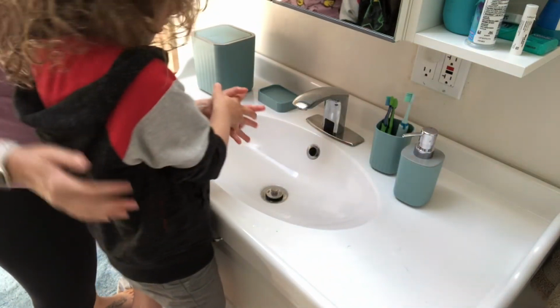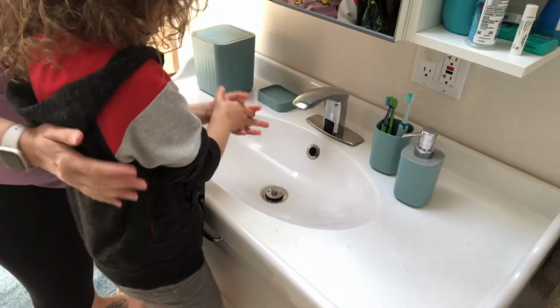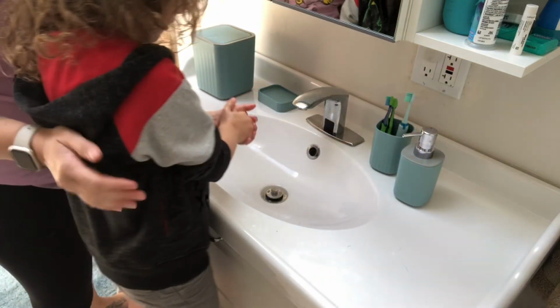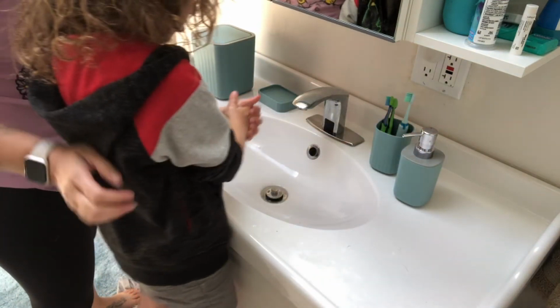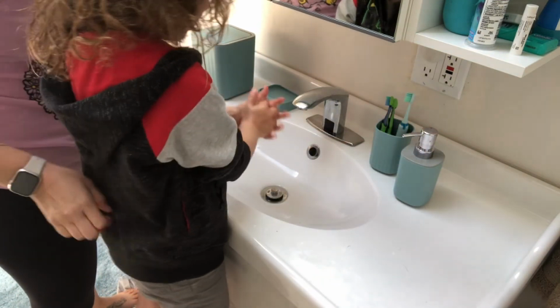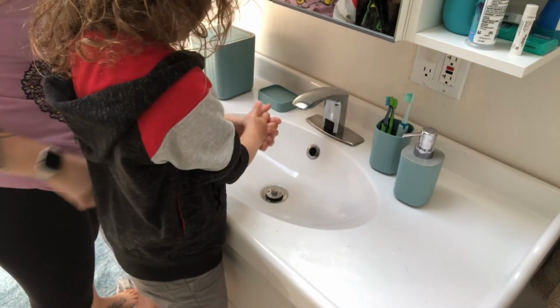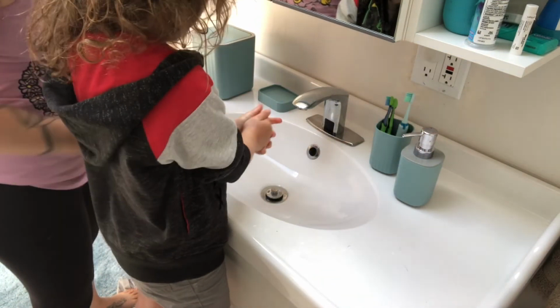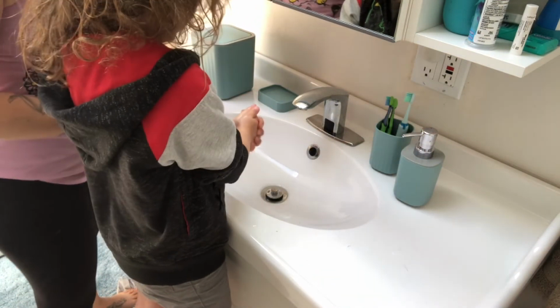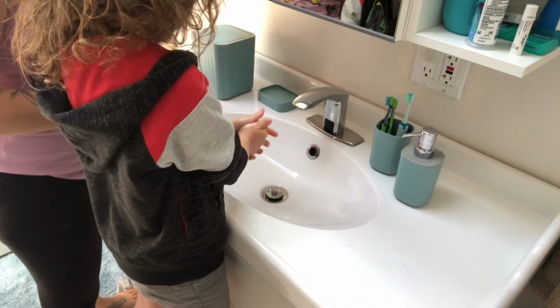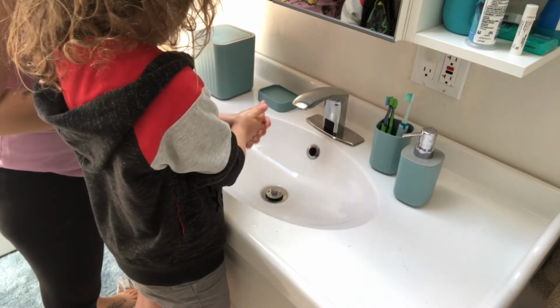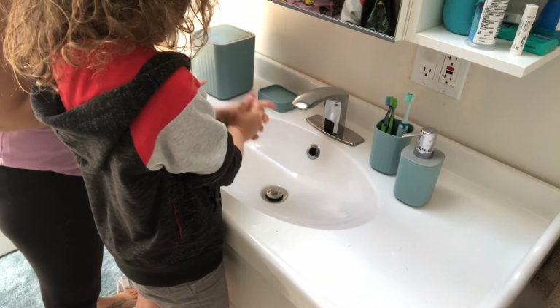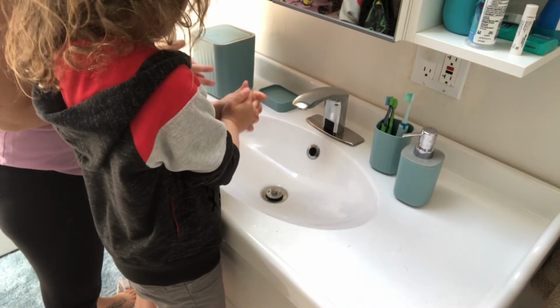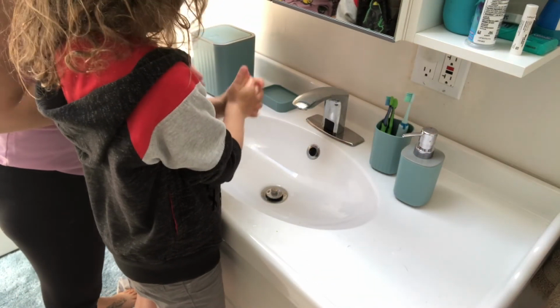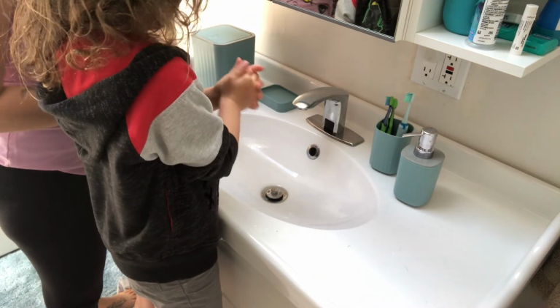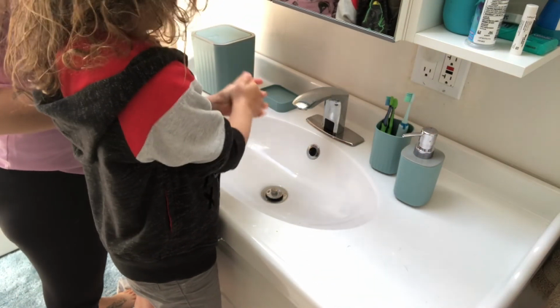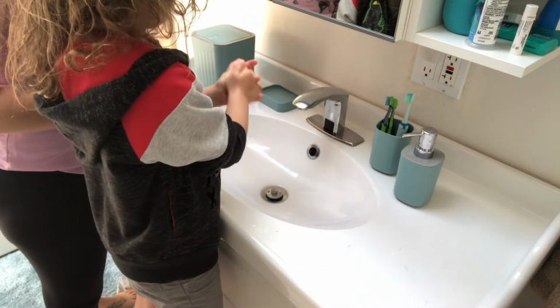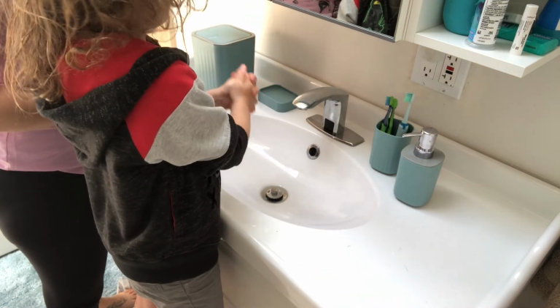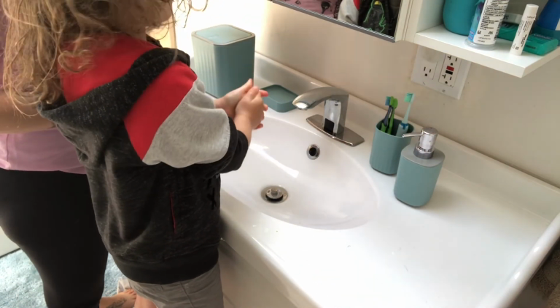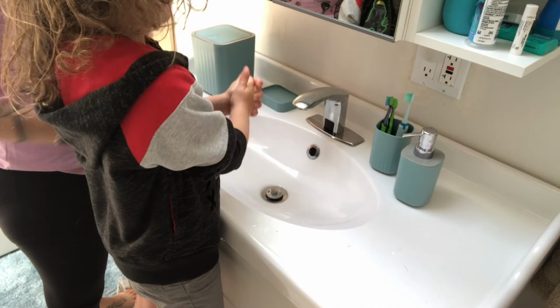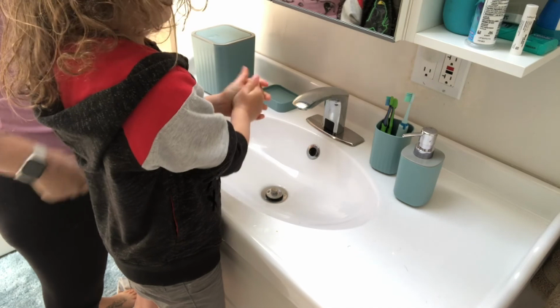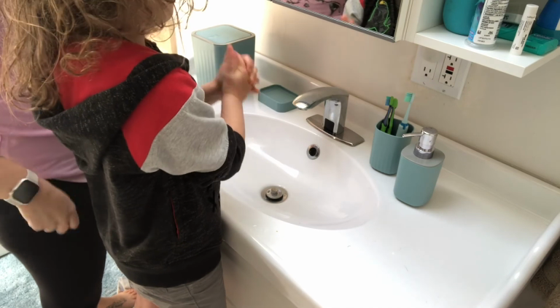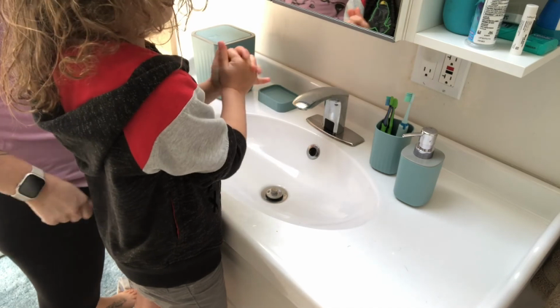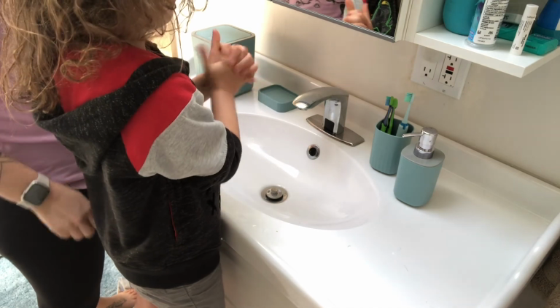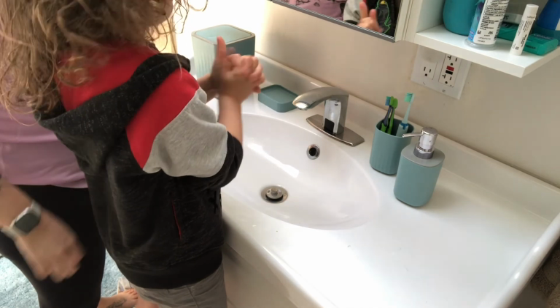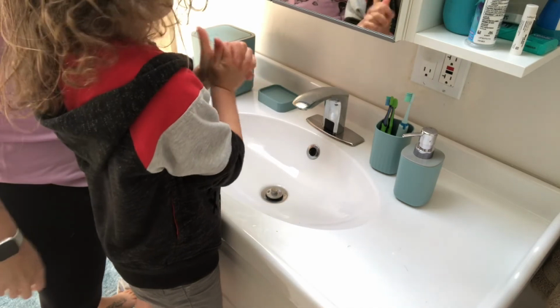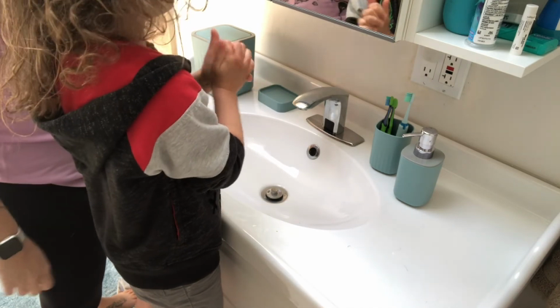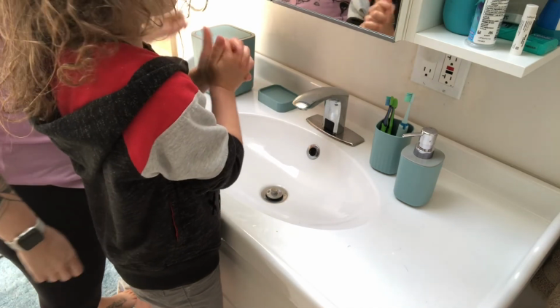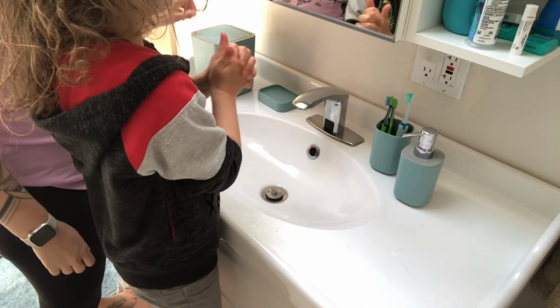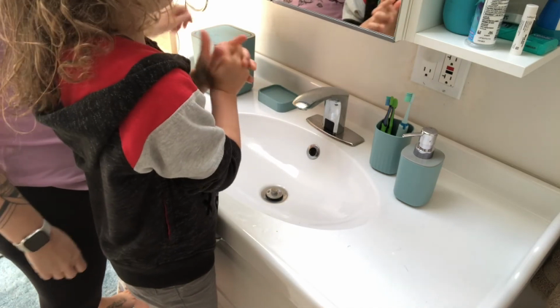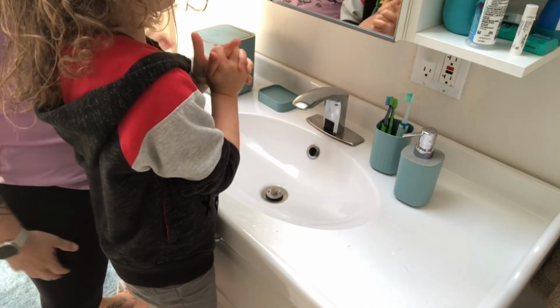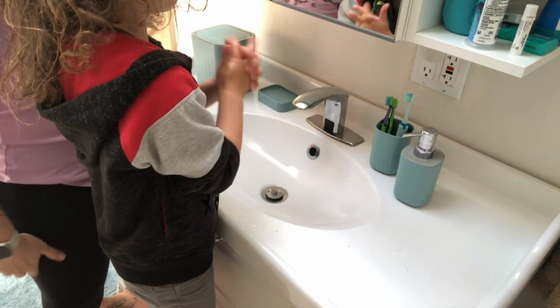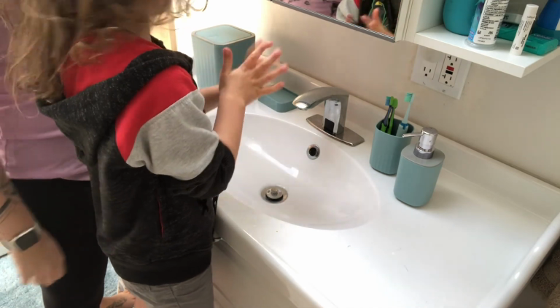Scrub, scrub, scrub — alright, rinse your hands off.